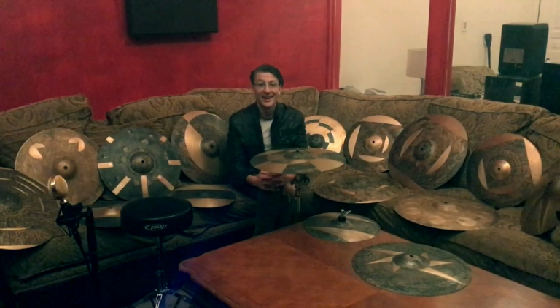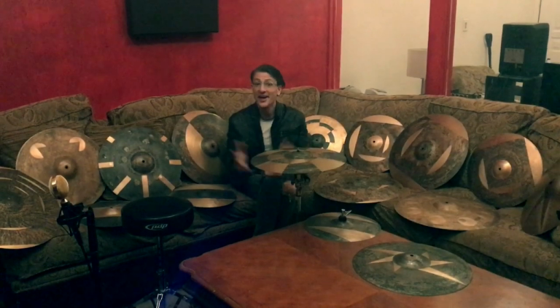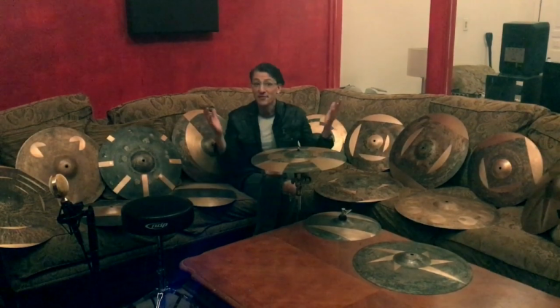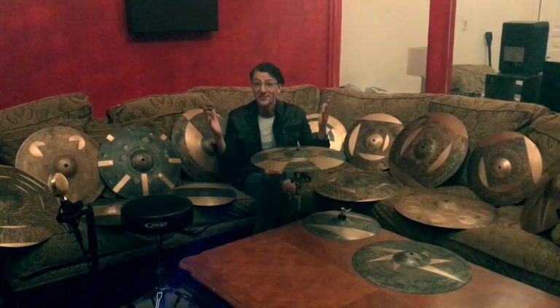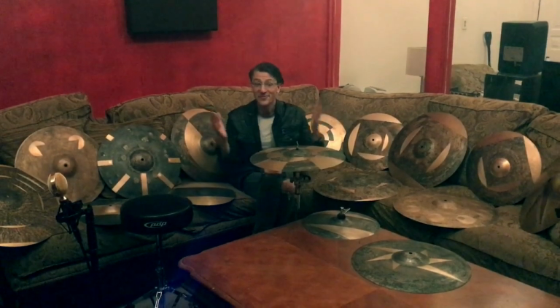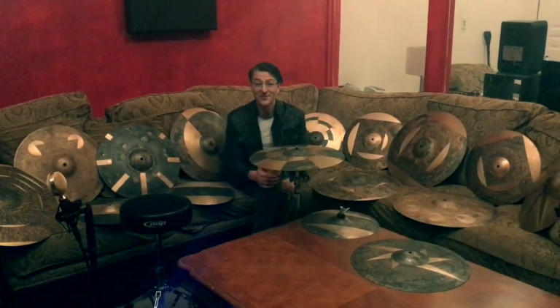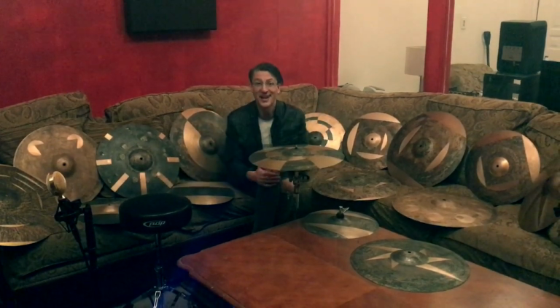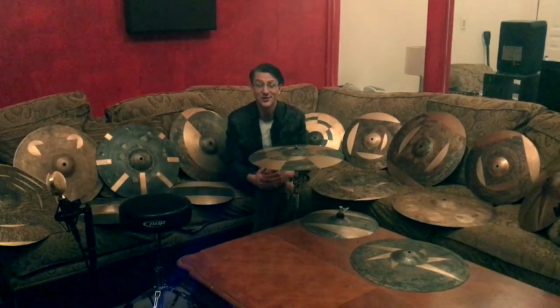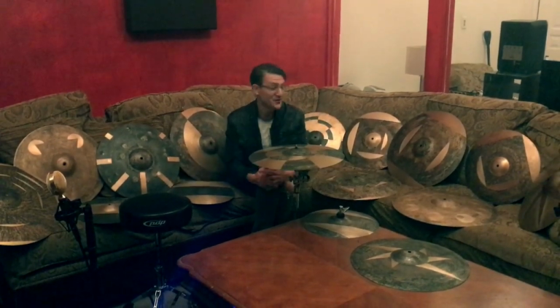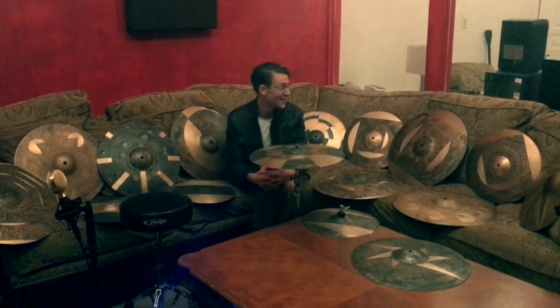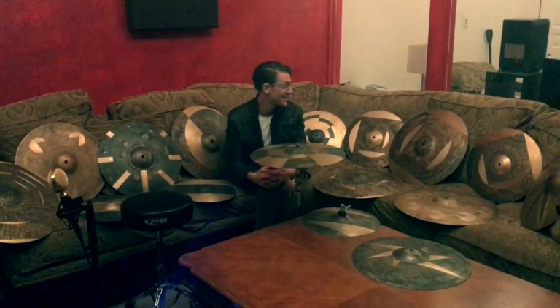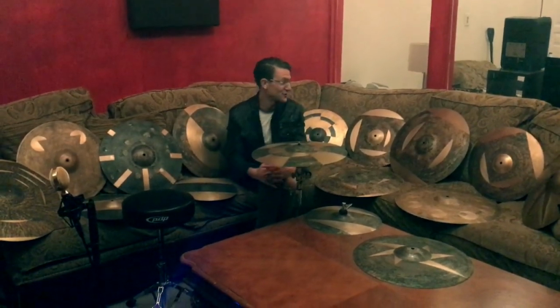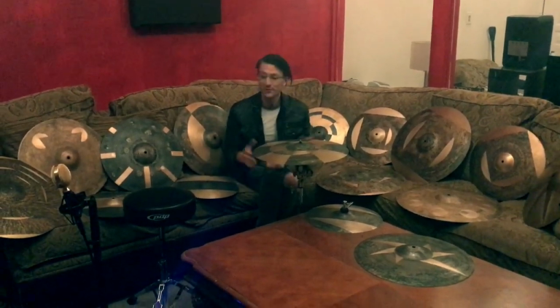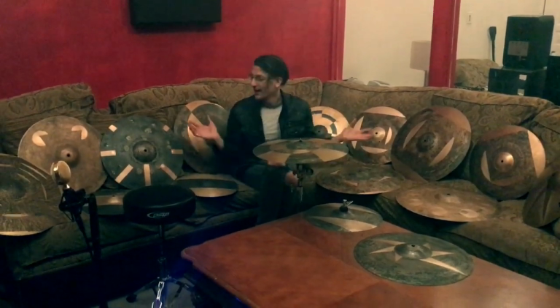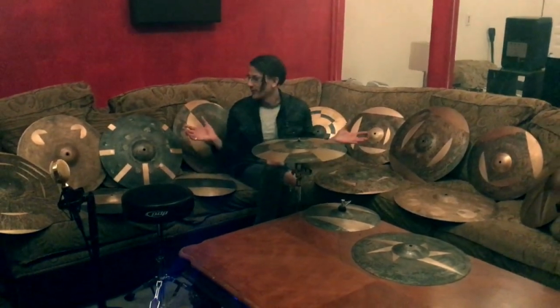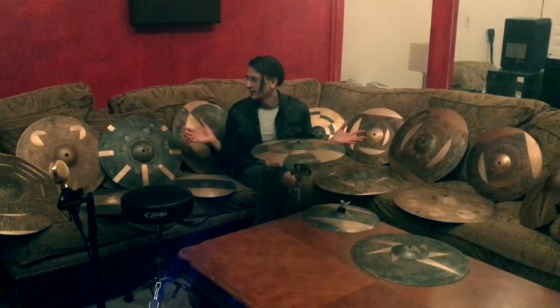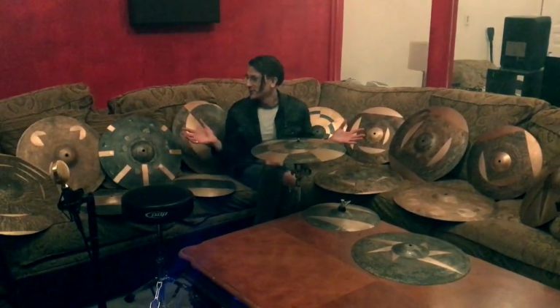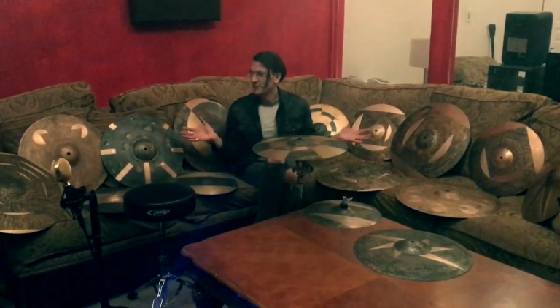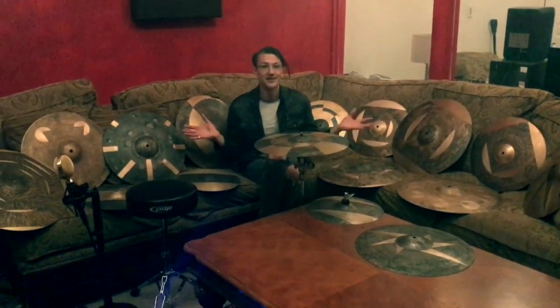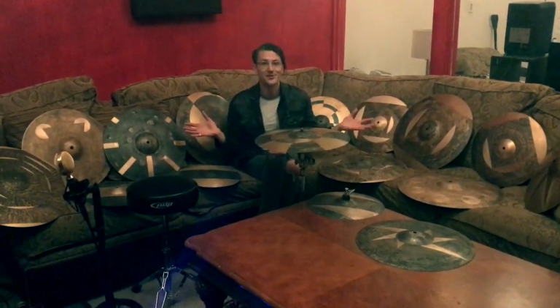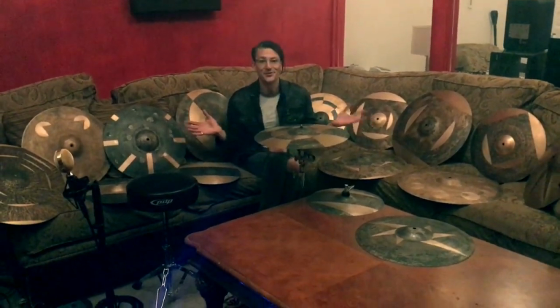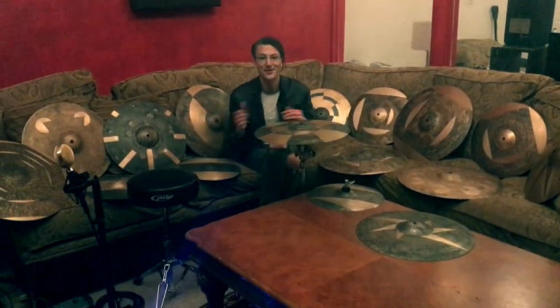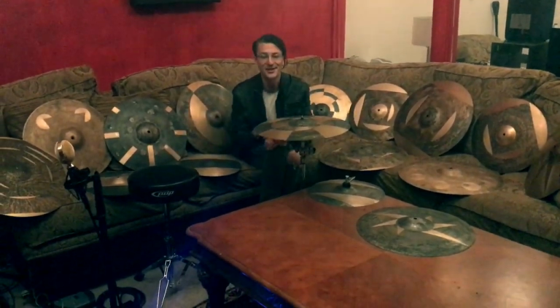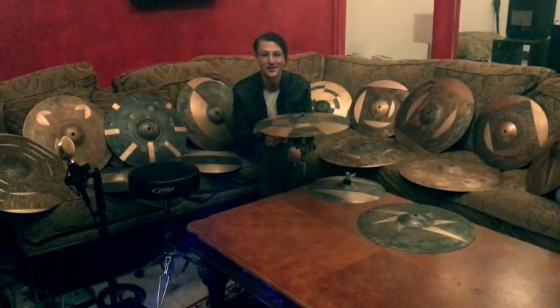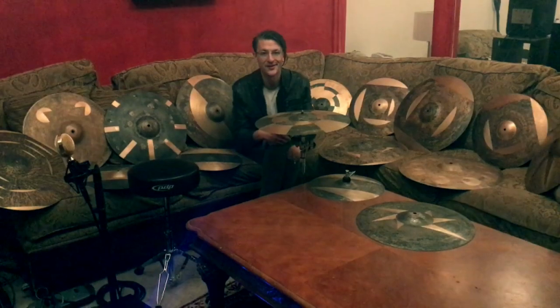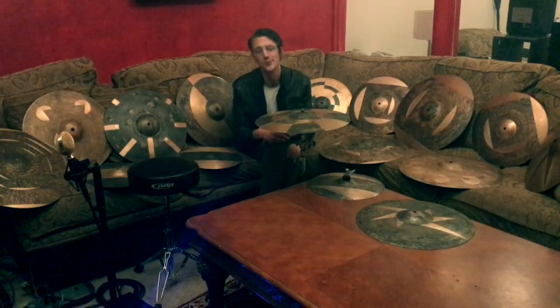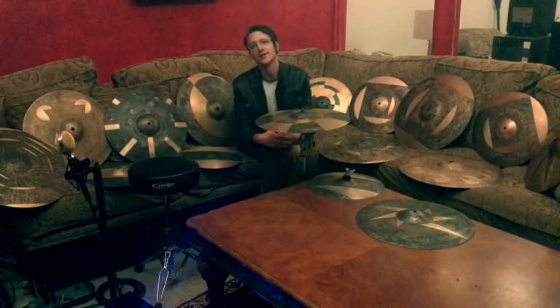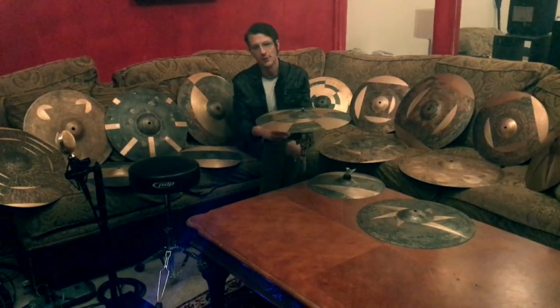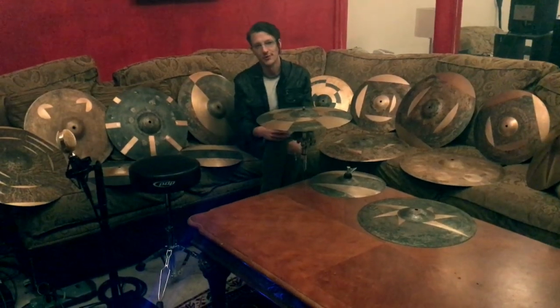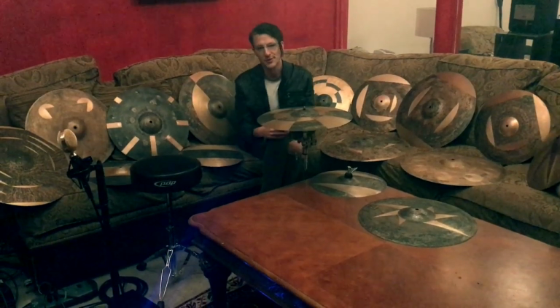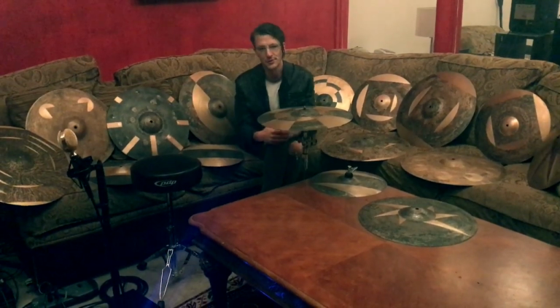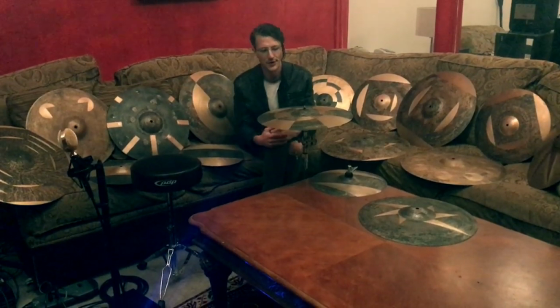Hey everybody, my name is Guy Juravich. I am the drummer behind all of these ridiculous cymbals that you see here, as well as Spinbull, the cymbal spinner.